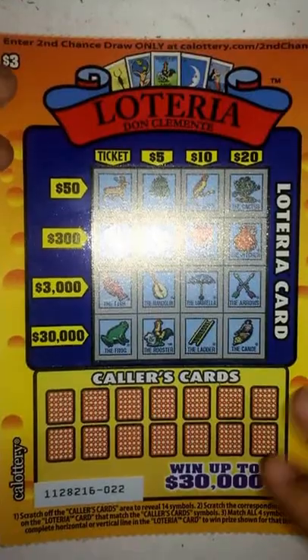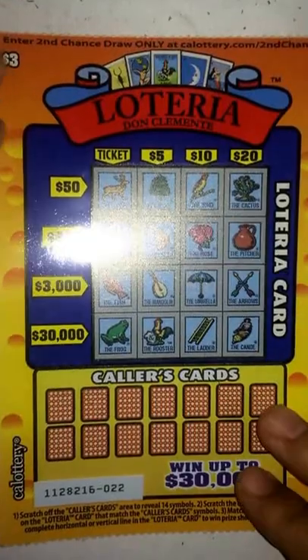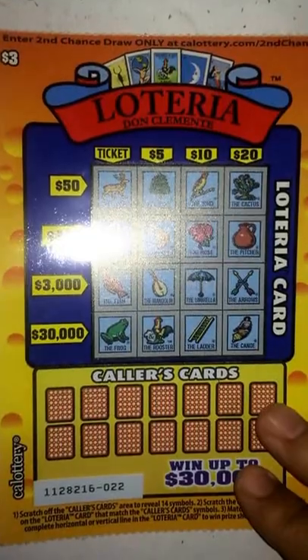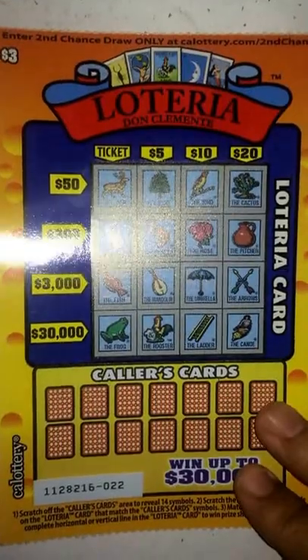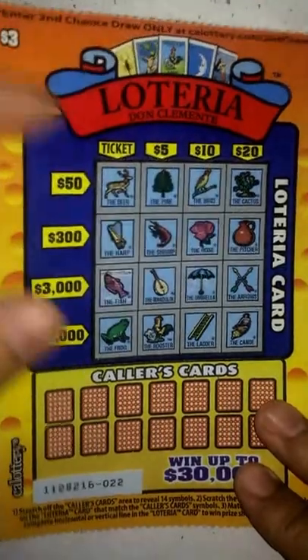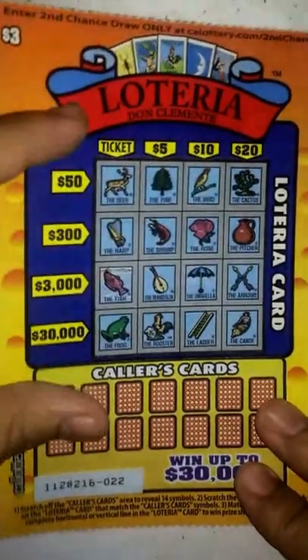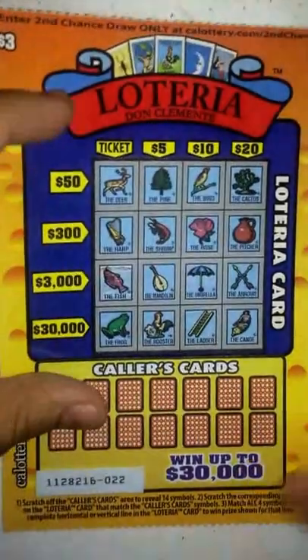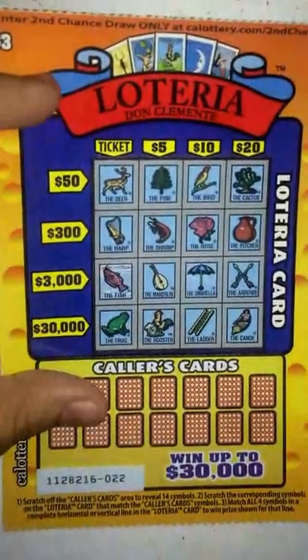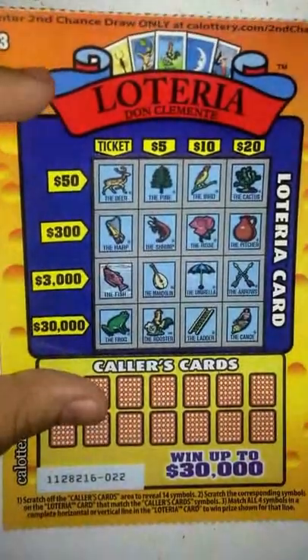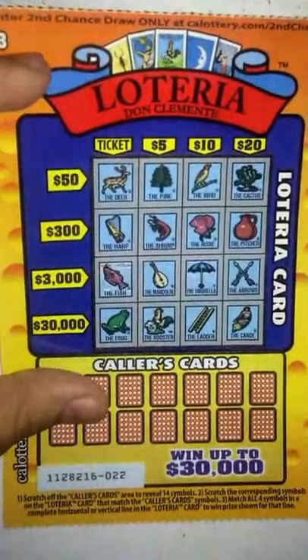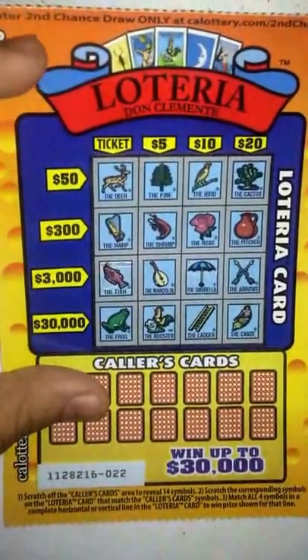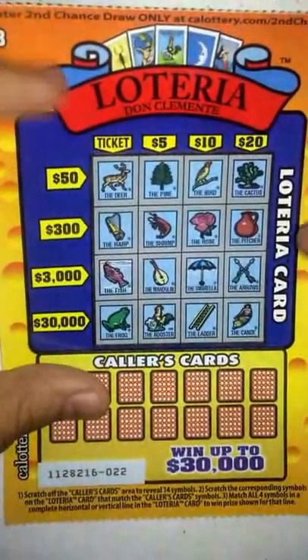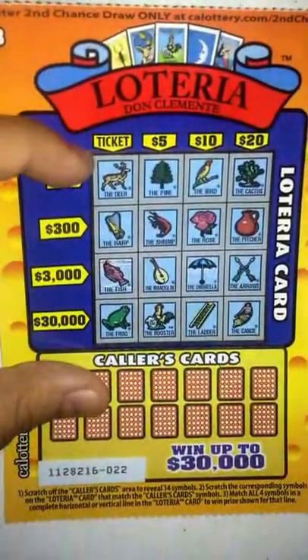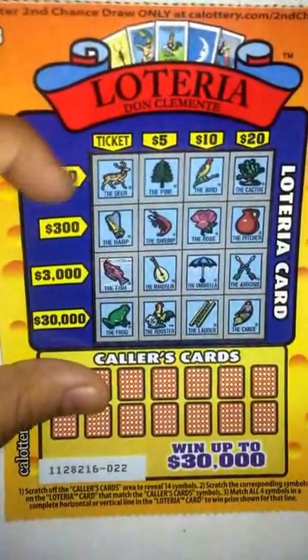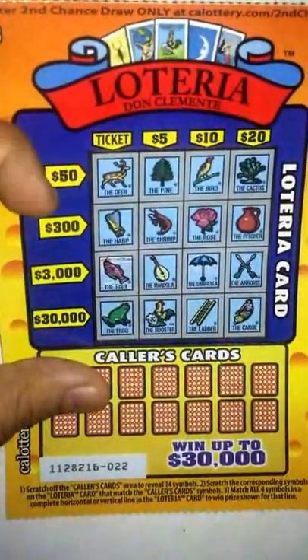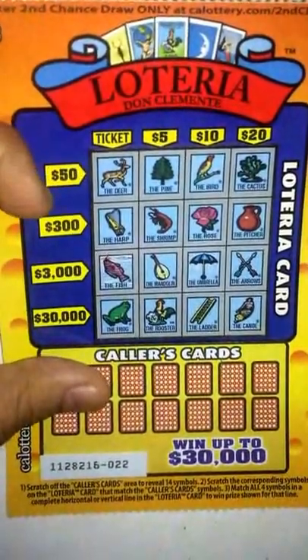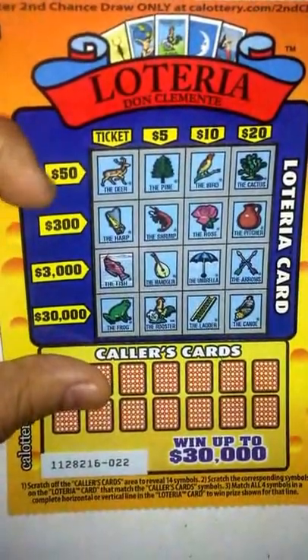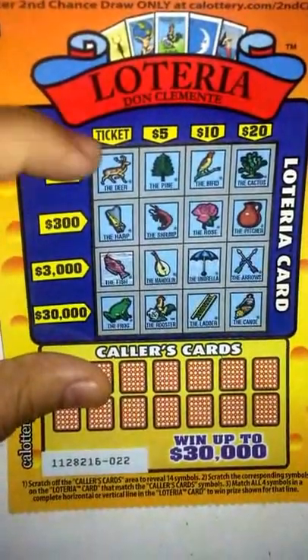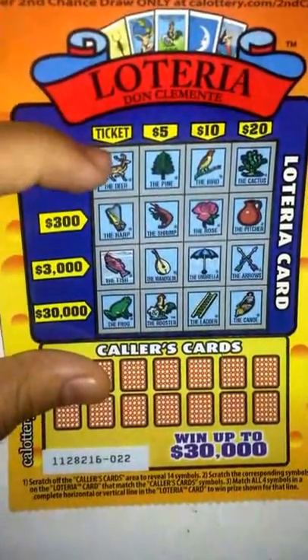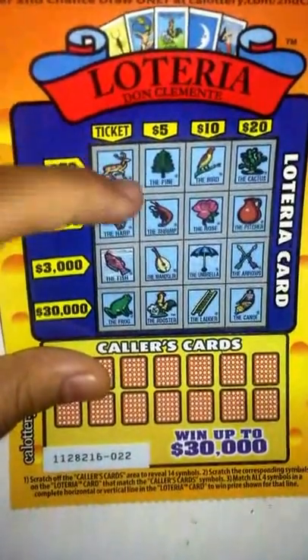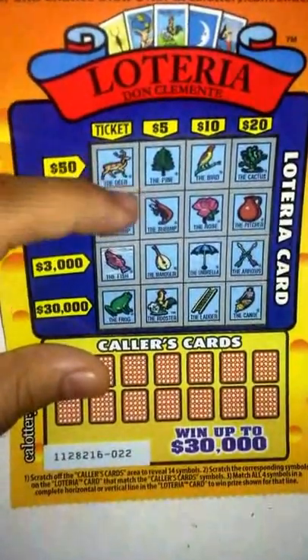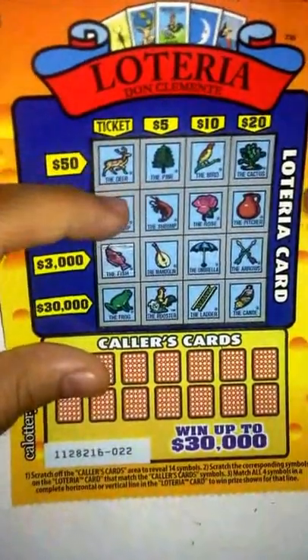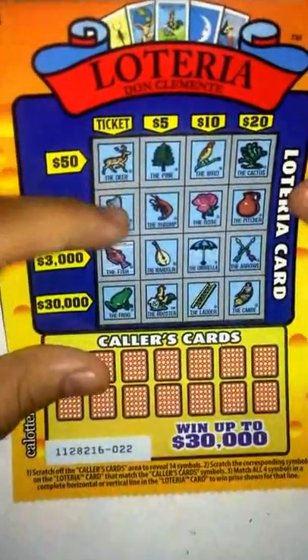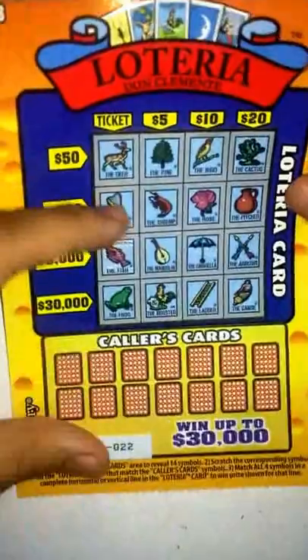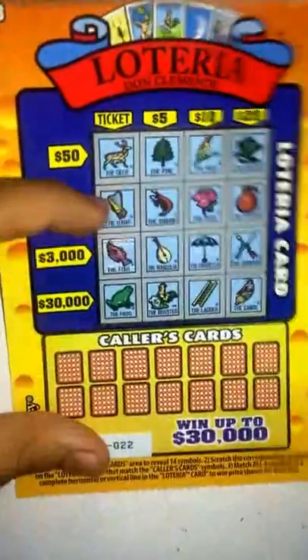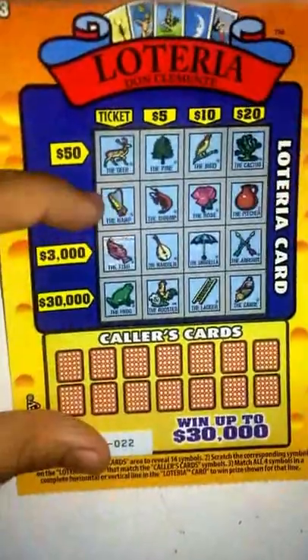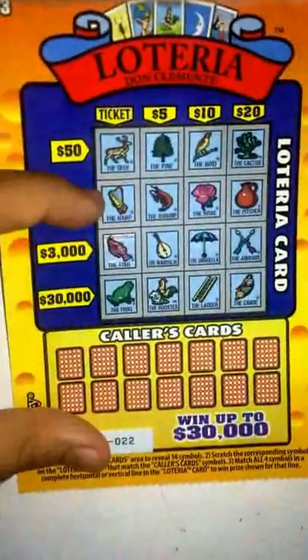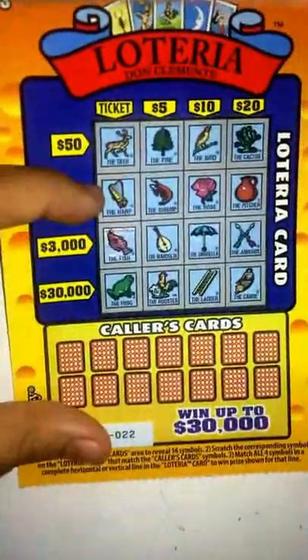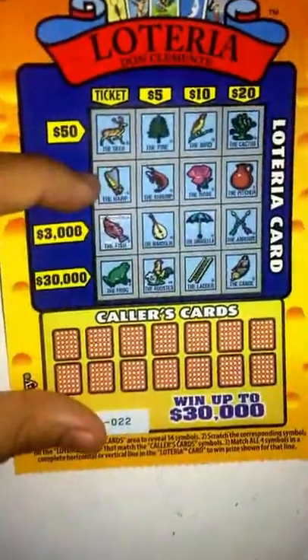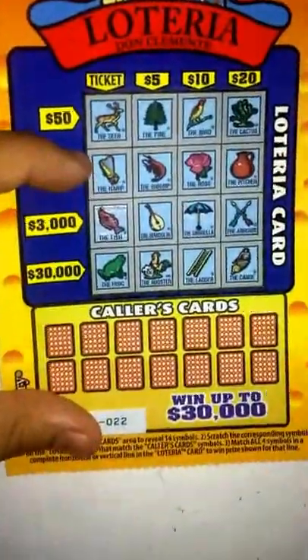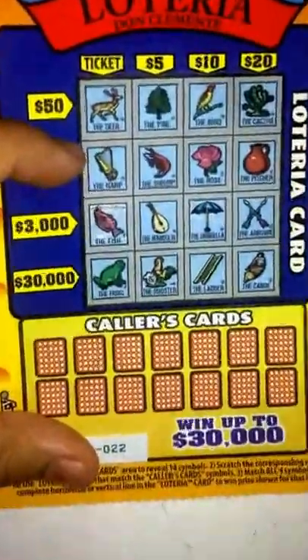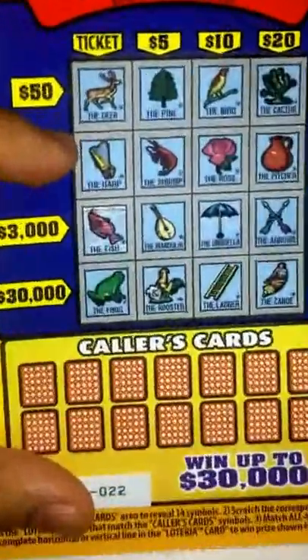What's up guys, got another scratcher here — a $3 one, Loteria, one of my favorites. Let's go ahead and get started on it.